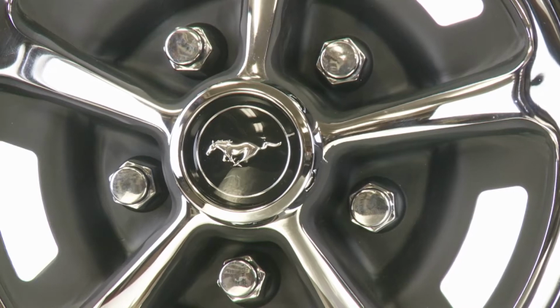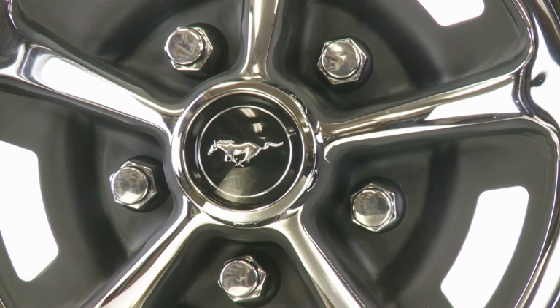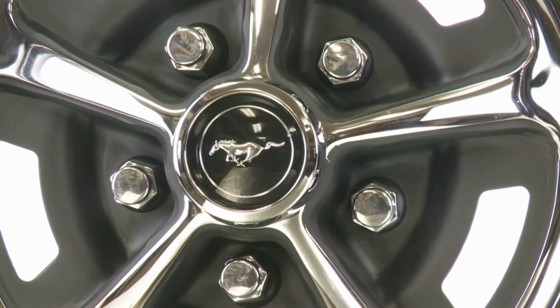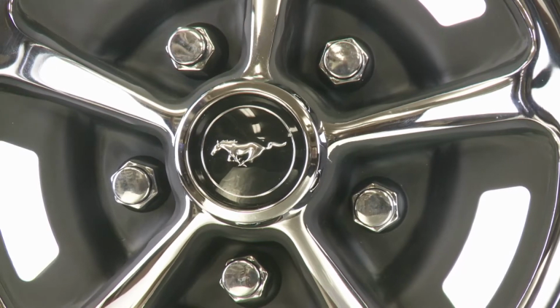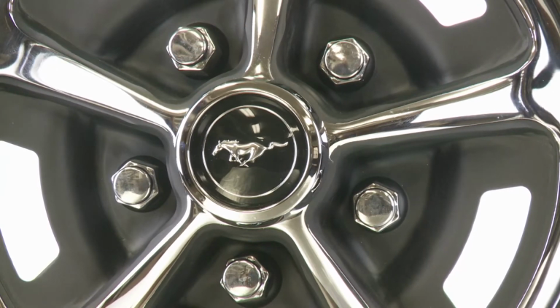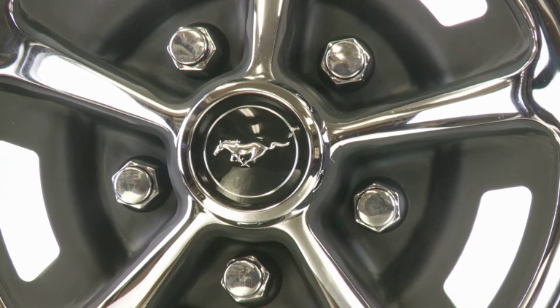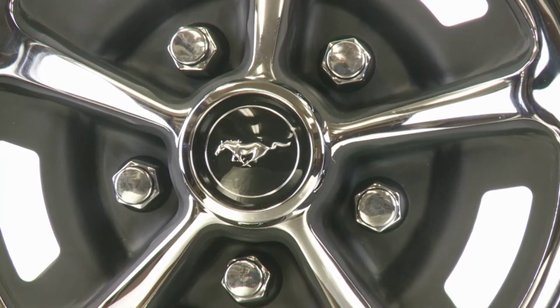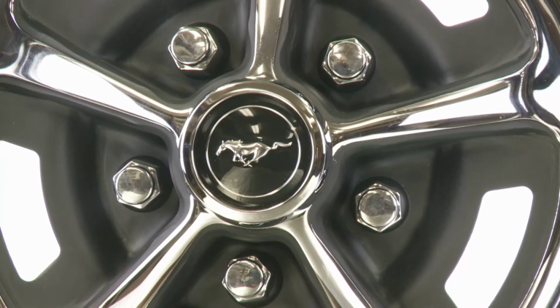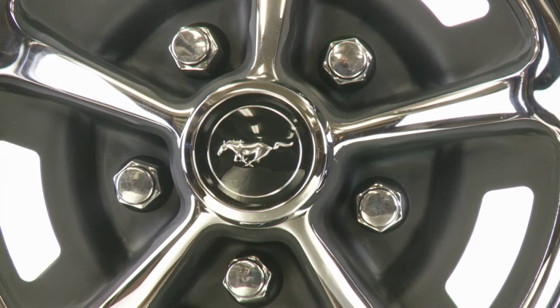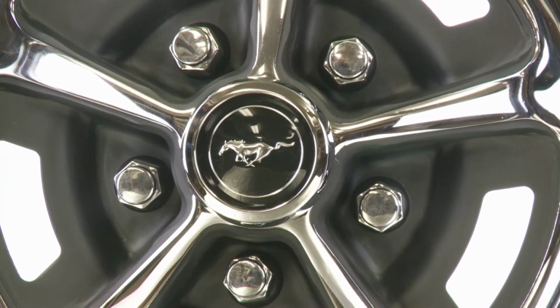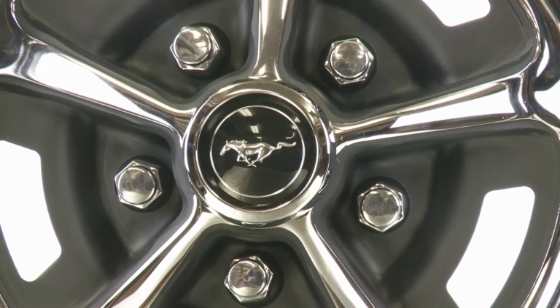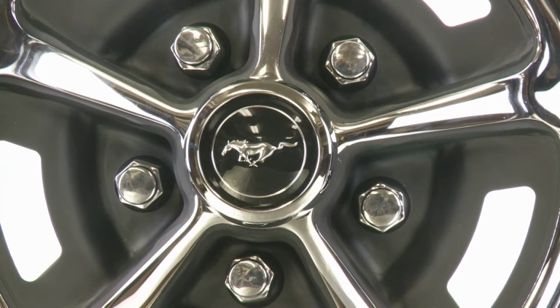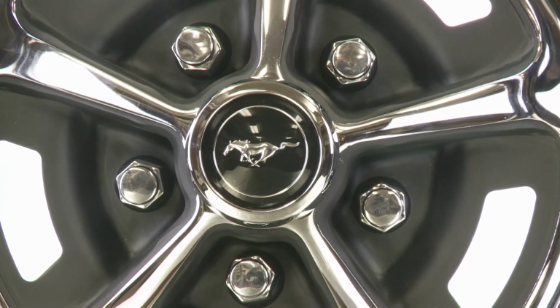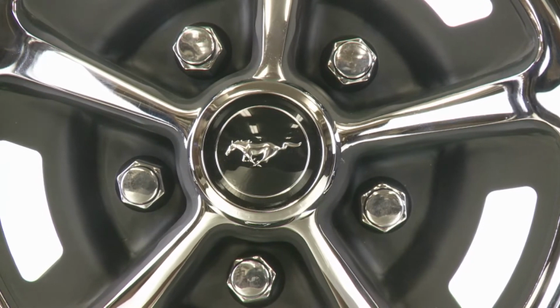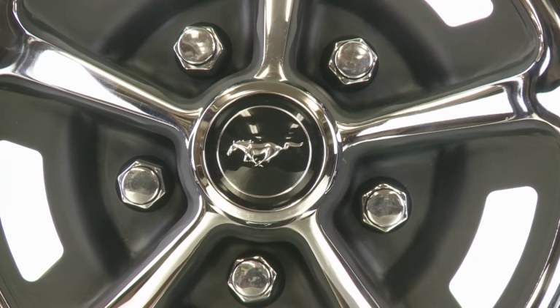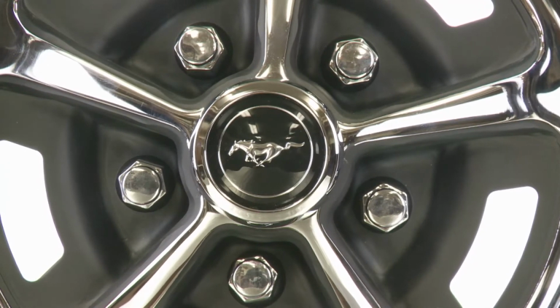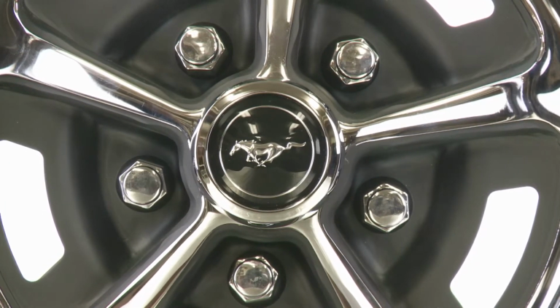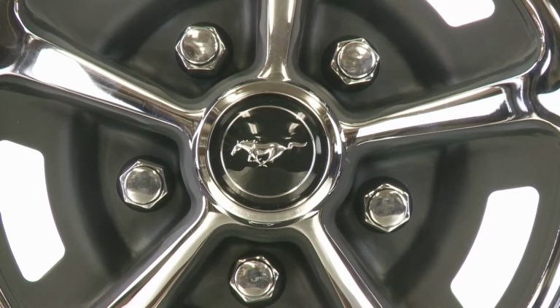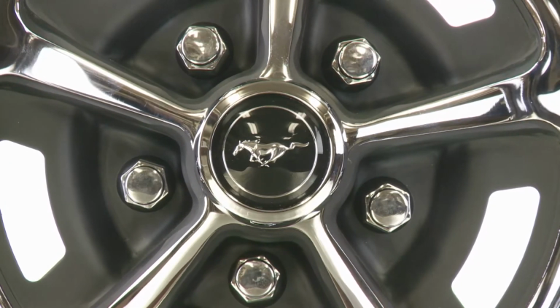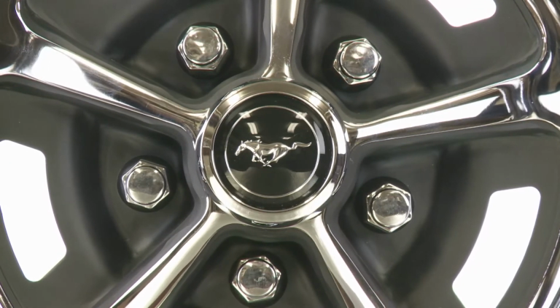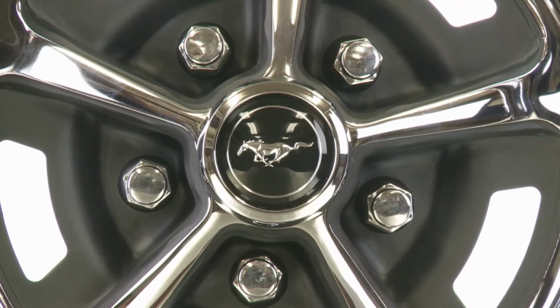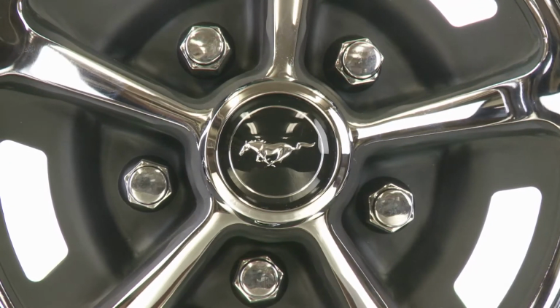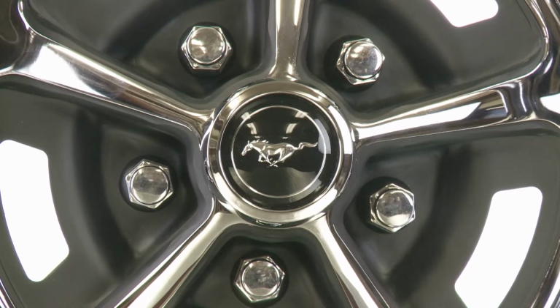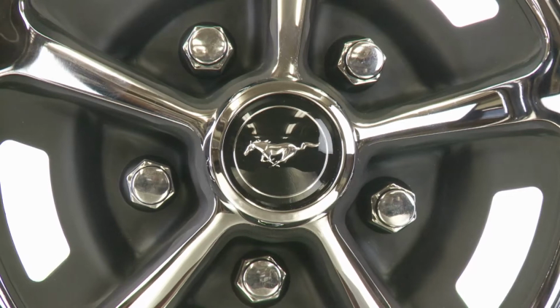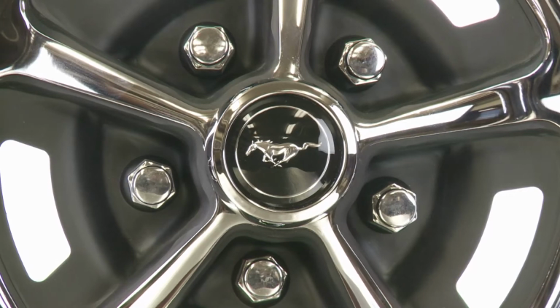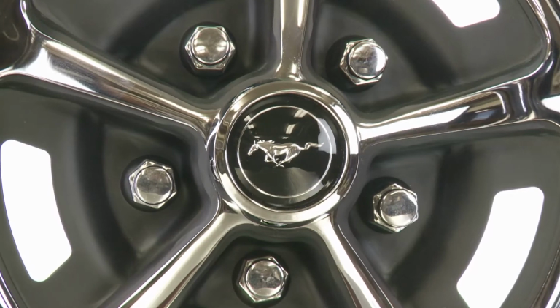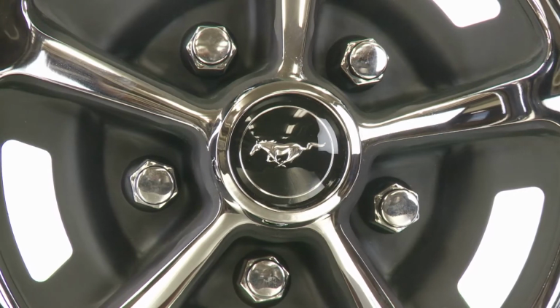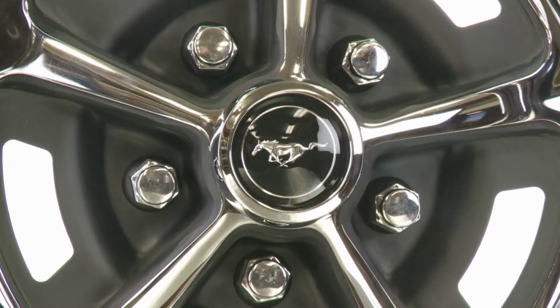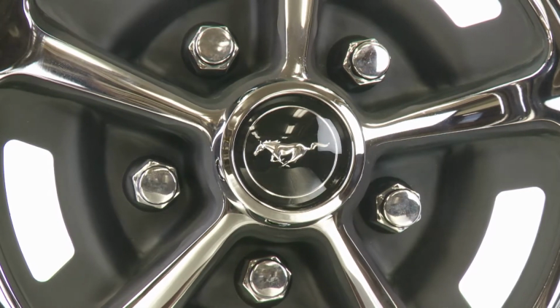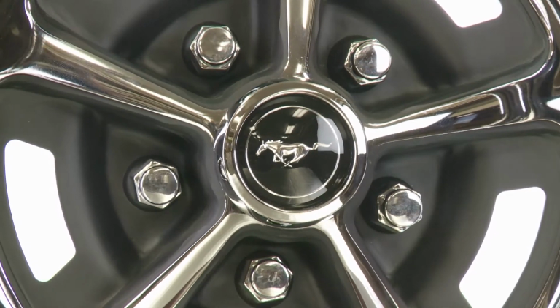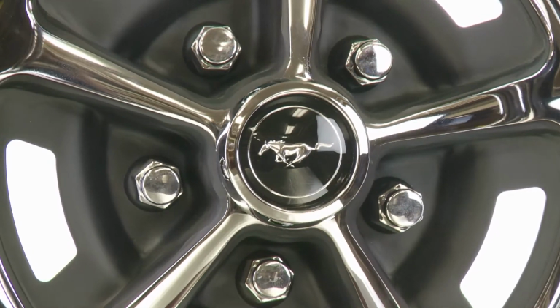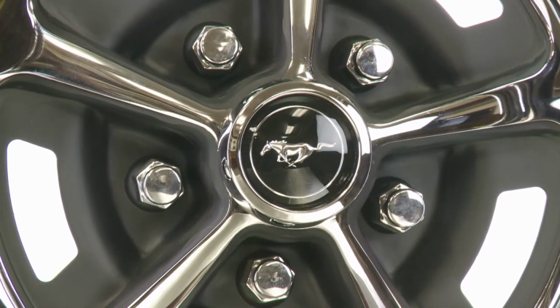Now, Coker Tire is offering these legendary Magnum 500 wheels to go along with its extensive line of muscle car tires.